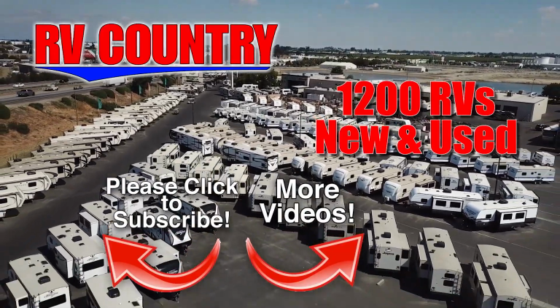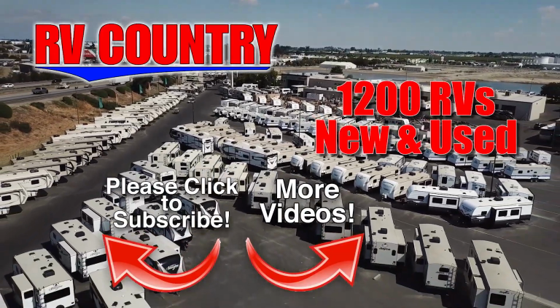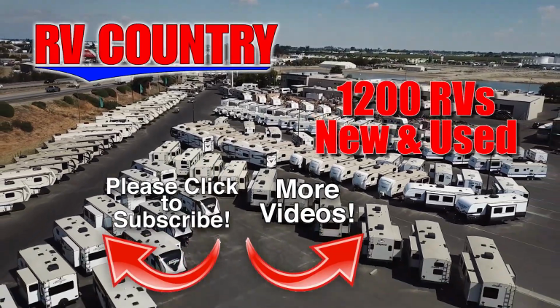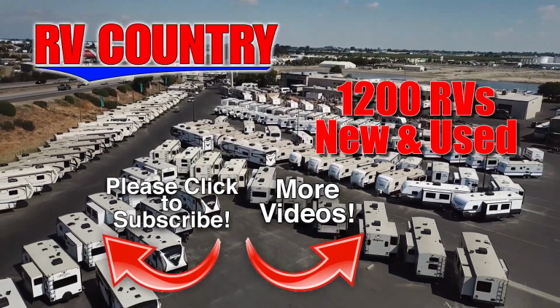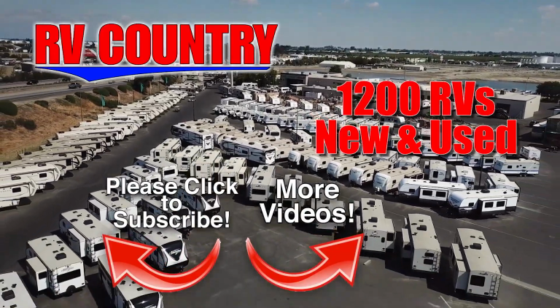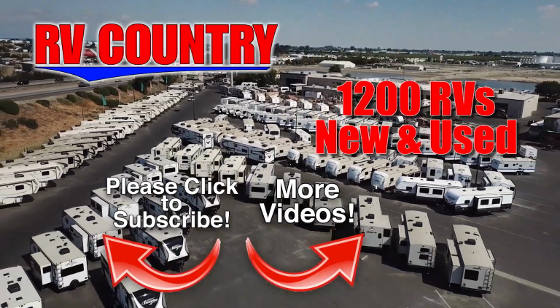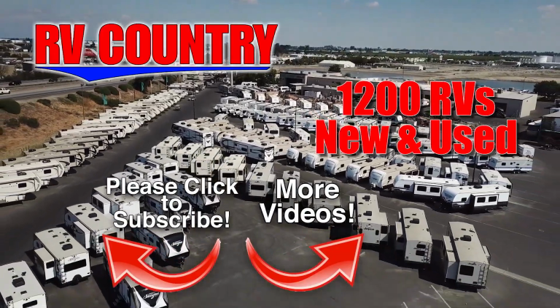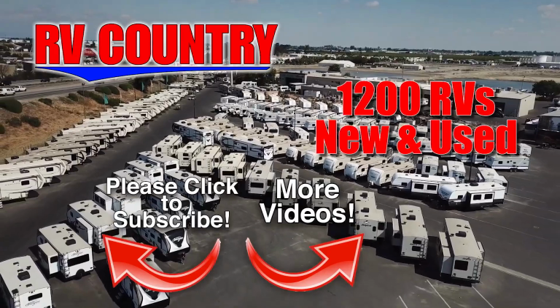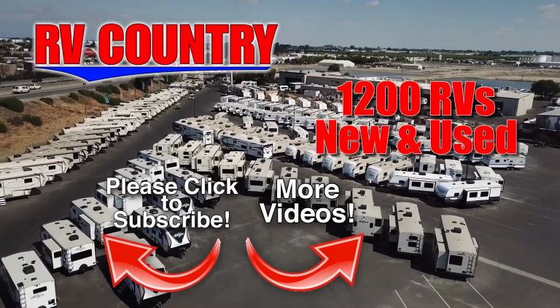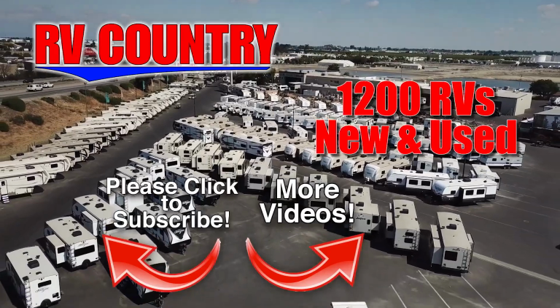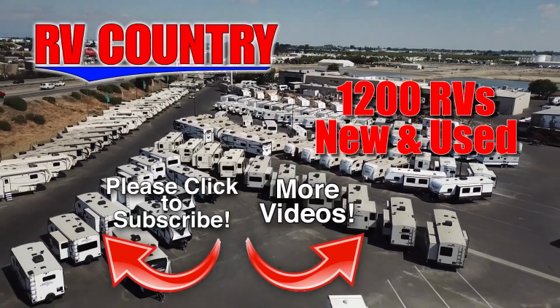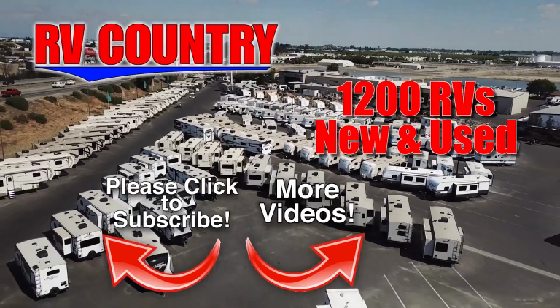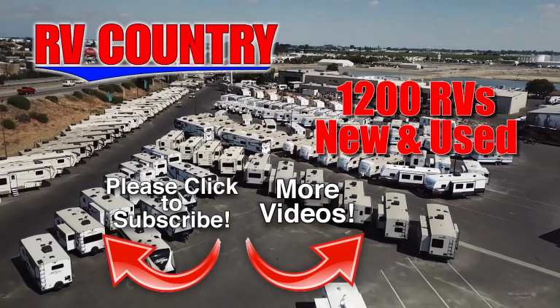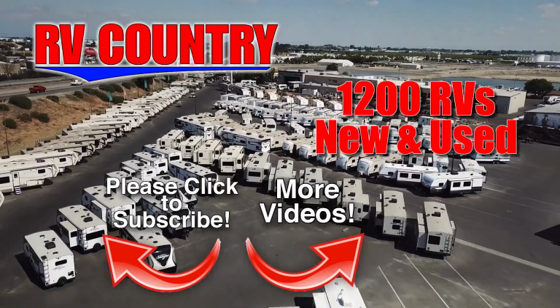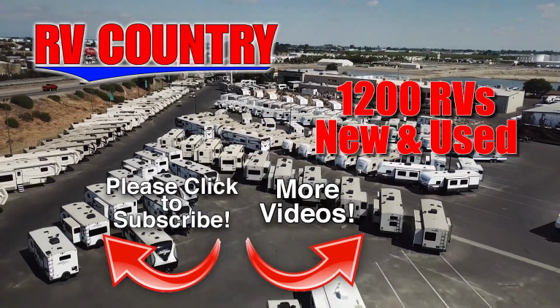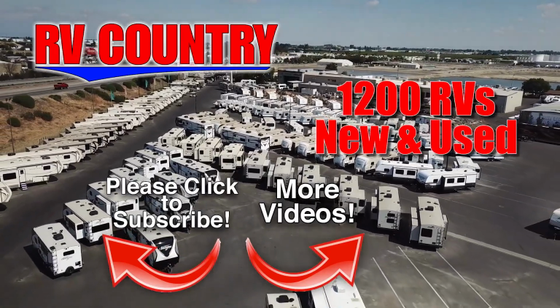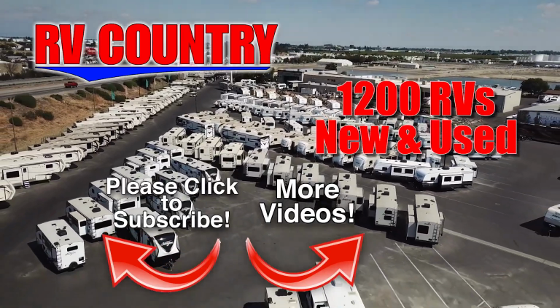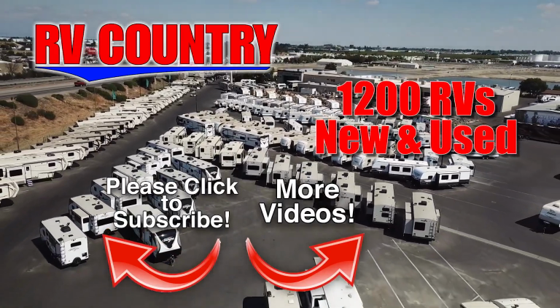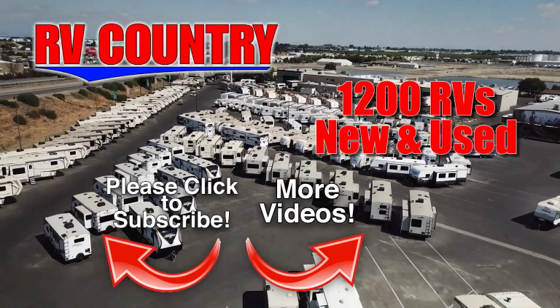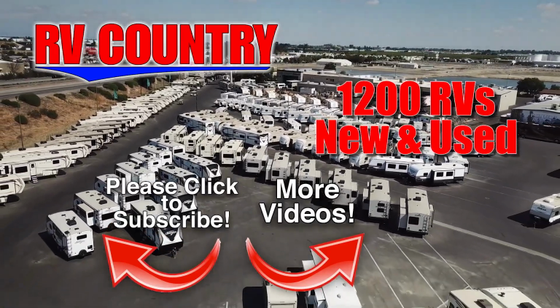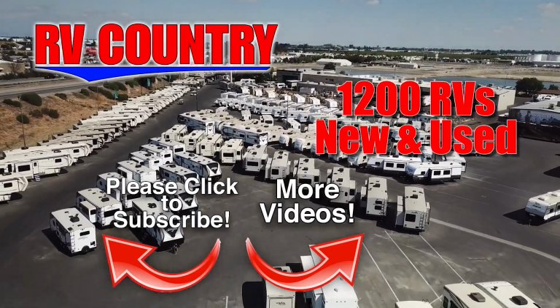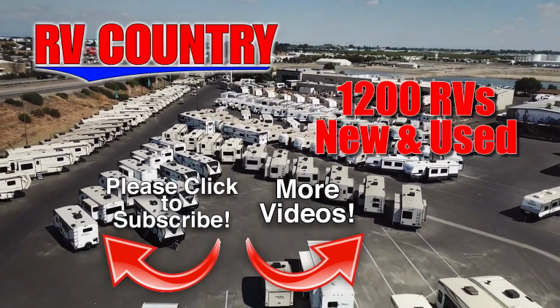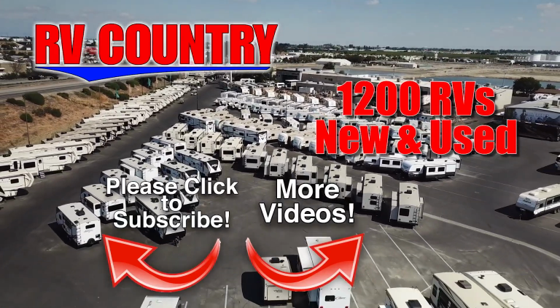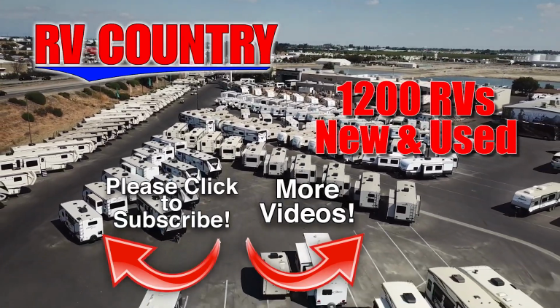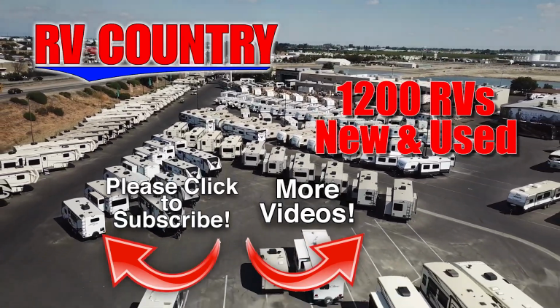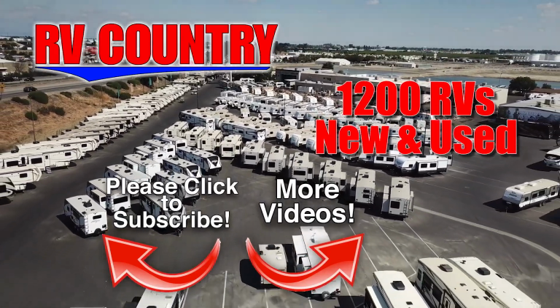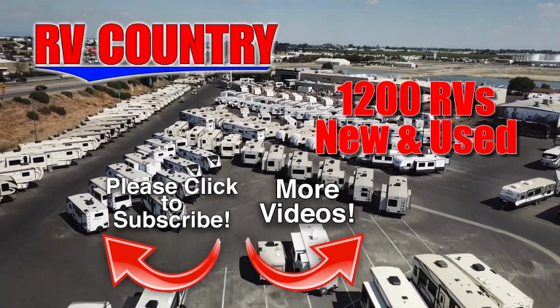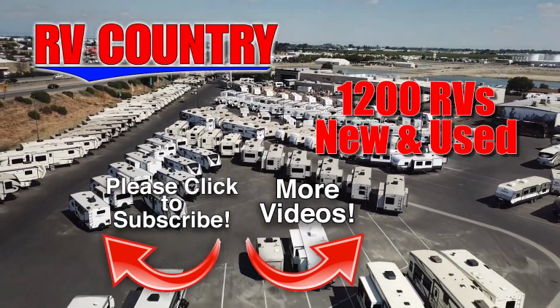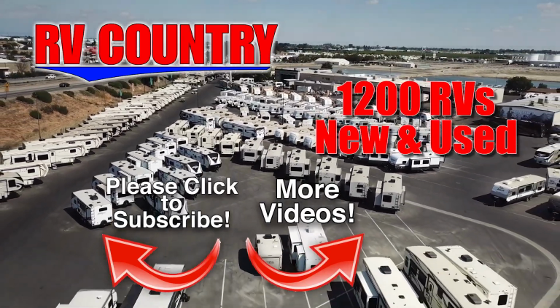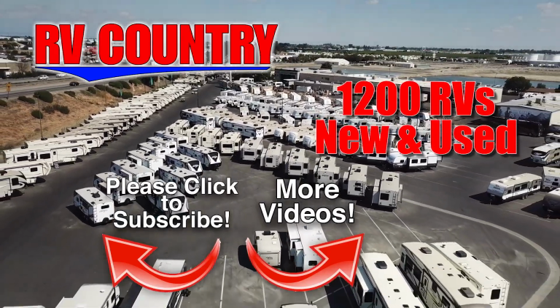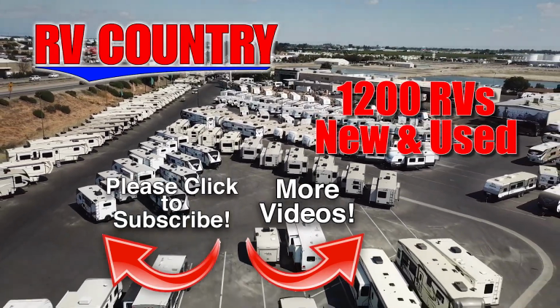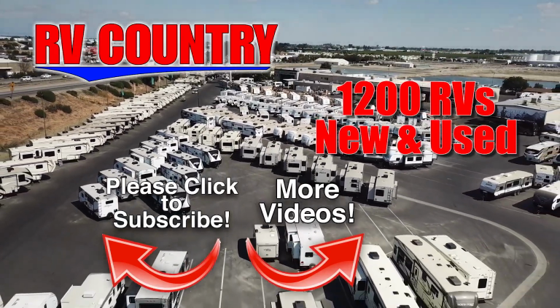Whether it's new or used, you'll find almost every make and model made today at RV Country.